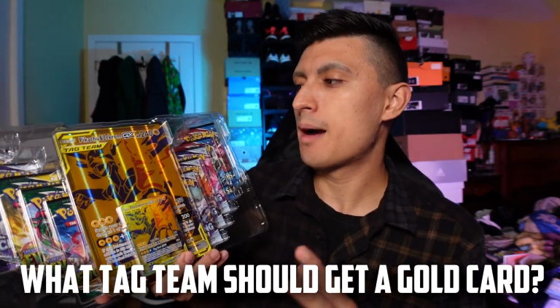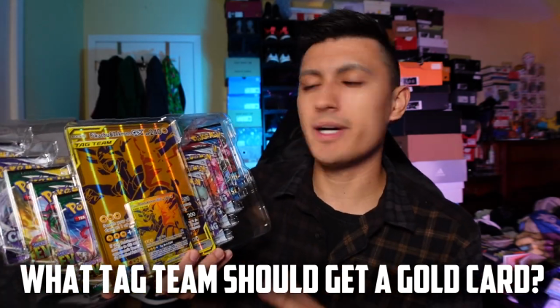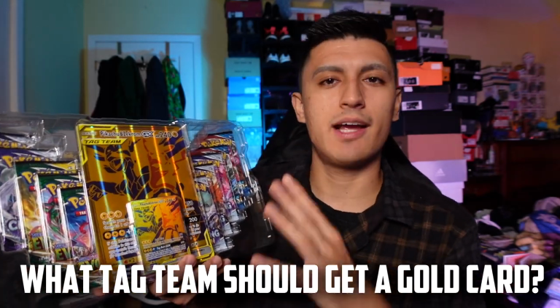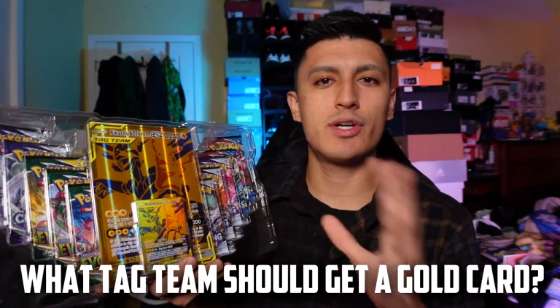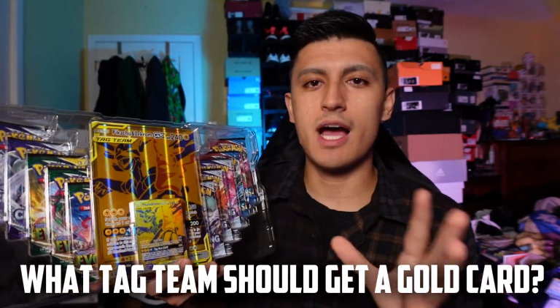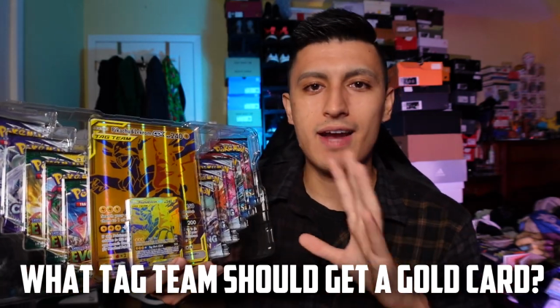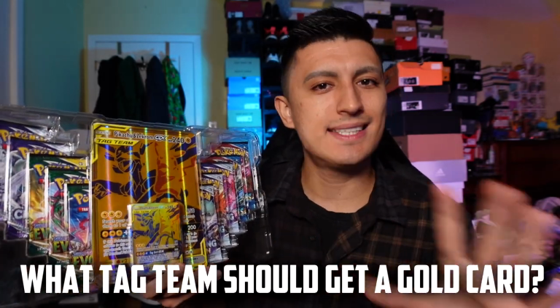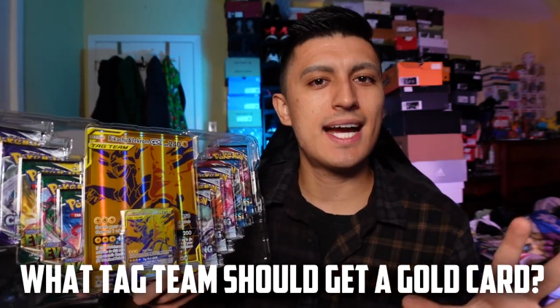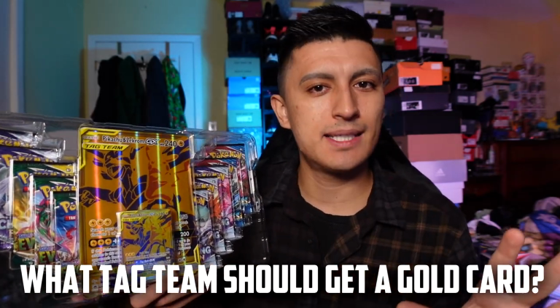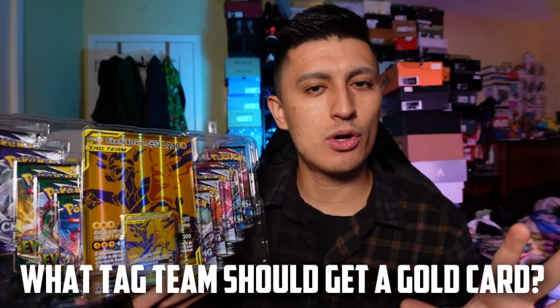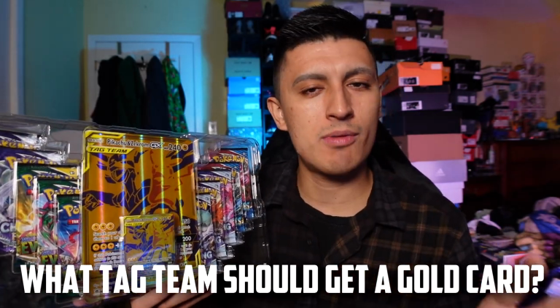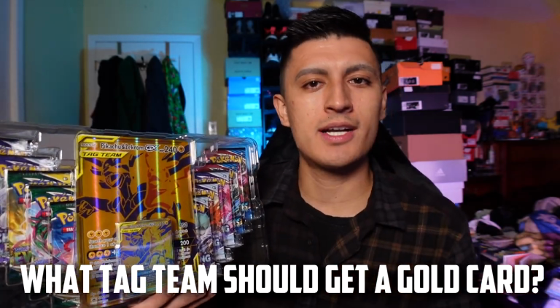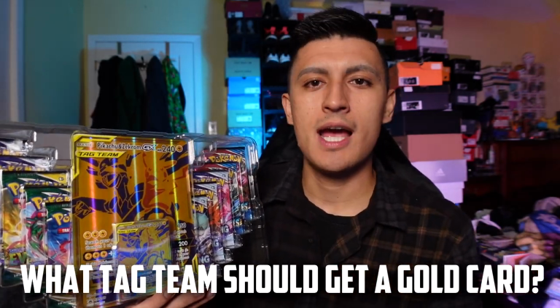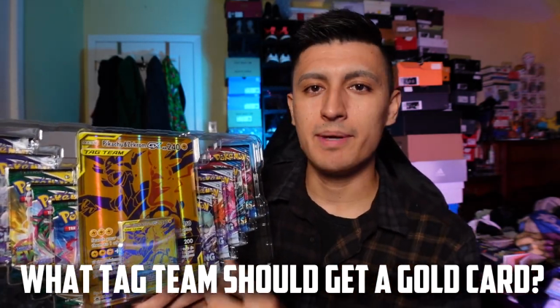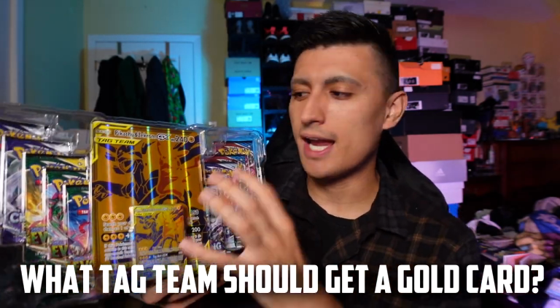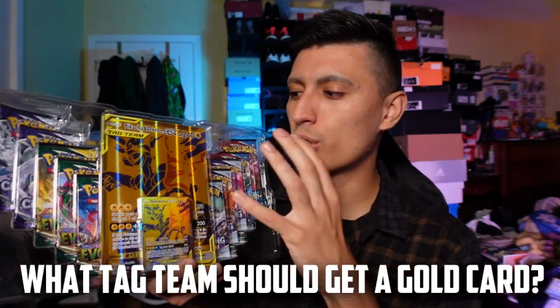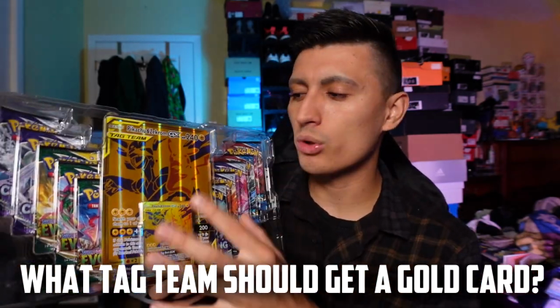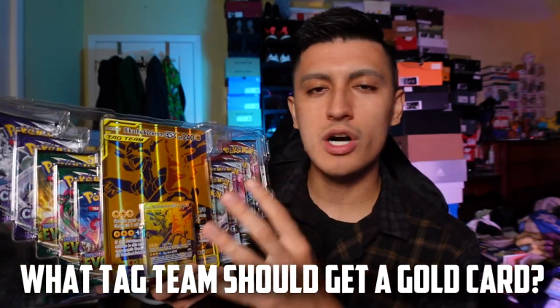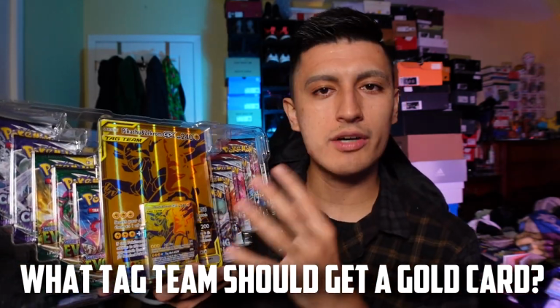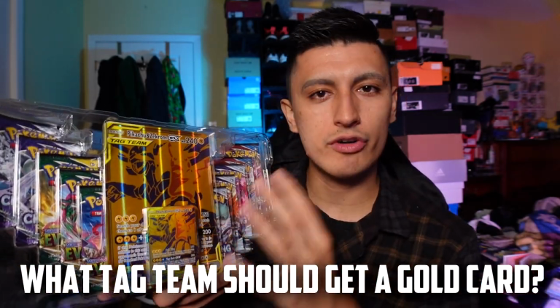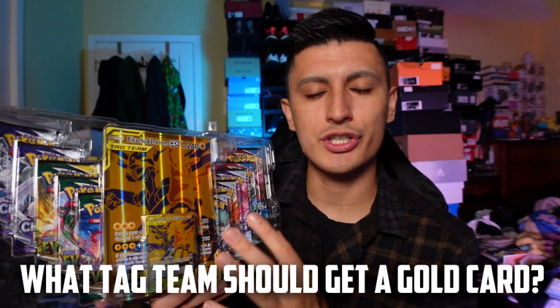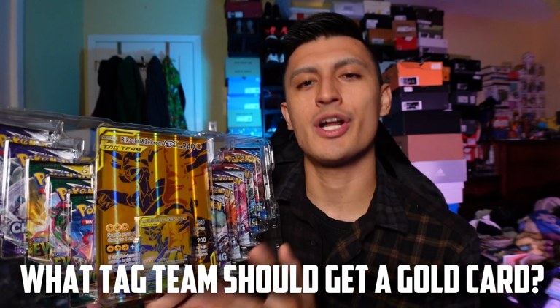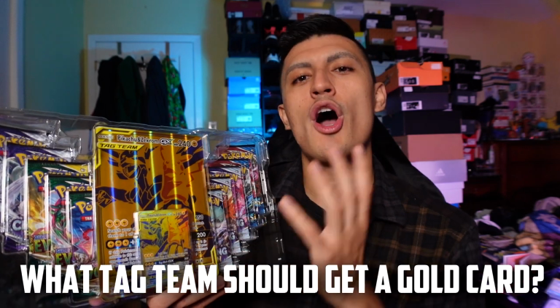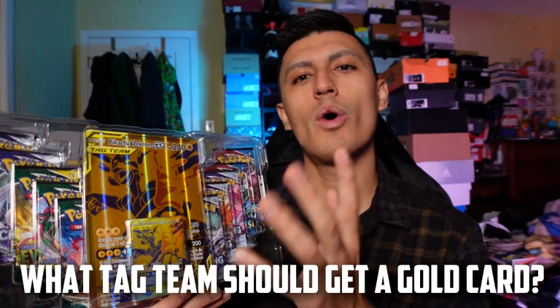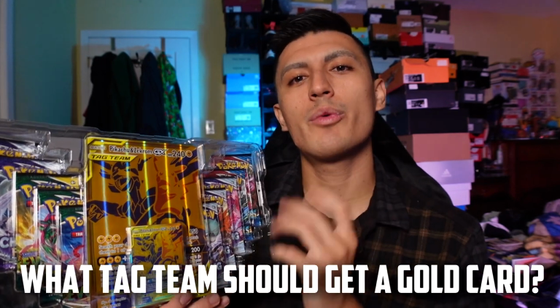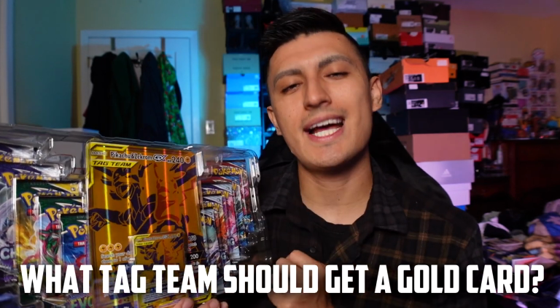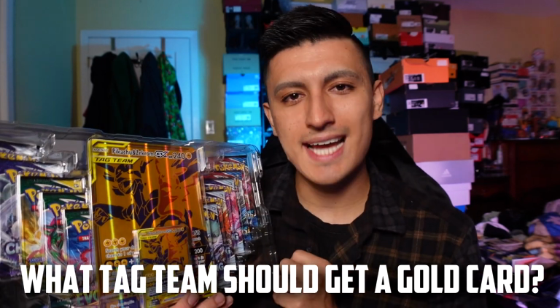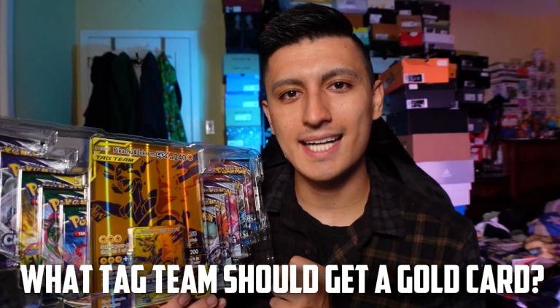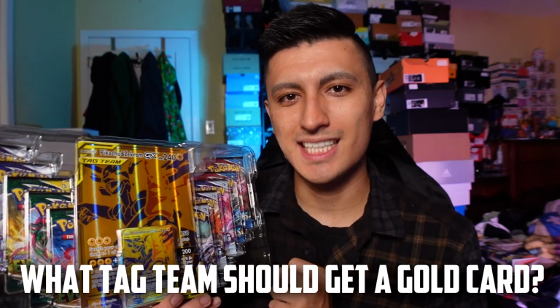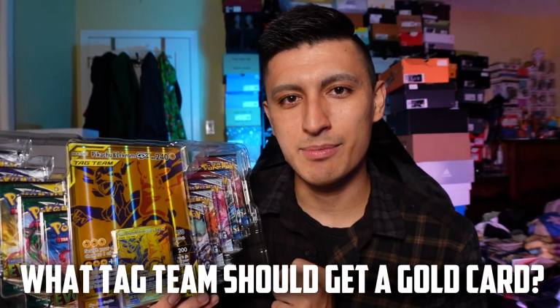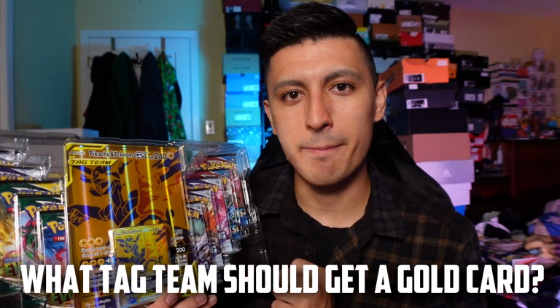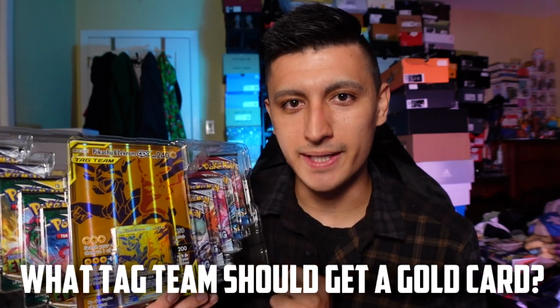Because there have been so many awesome tag team Pokemon out there — what tag team Pokemon would you like to see a gold card version of? If you could have any tag team Pokemon as a gold card version, what would that tag team be?